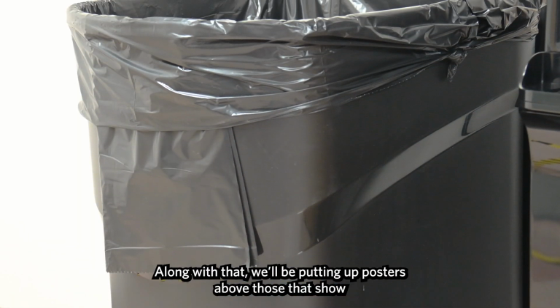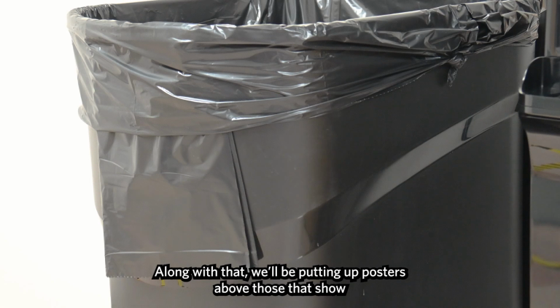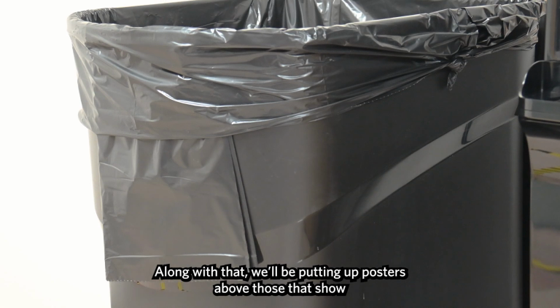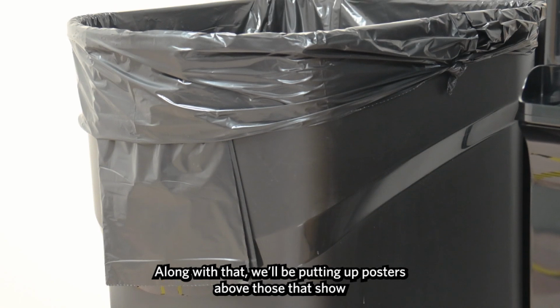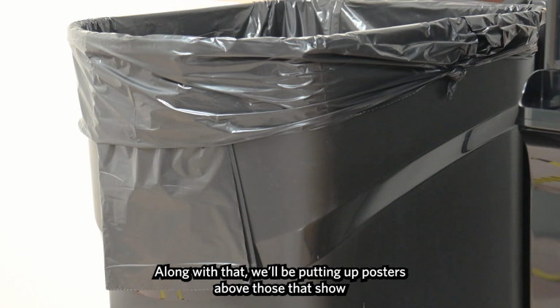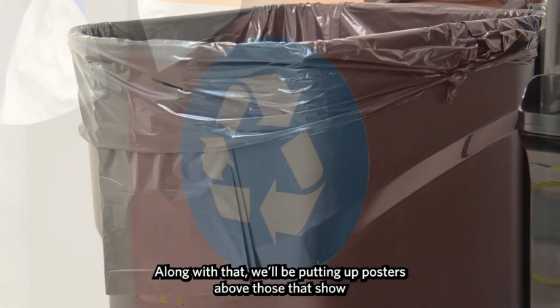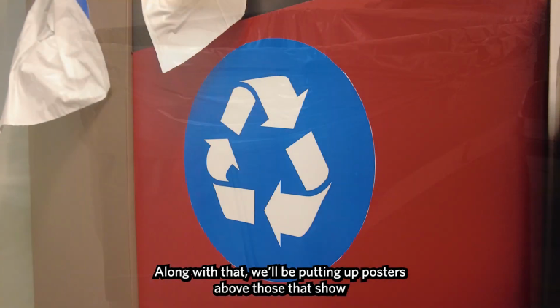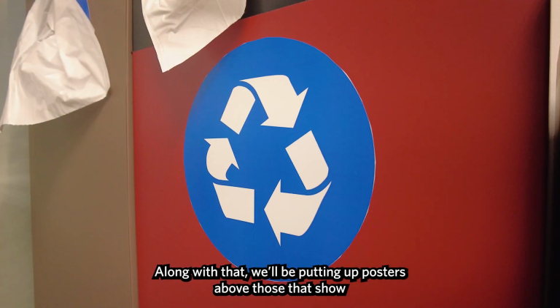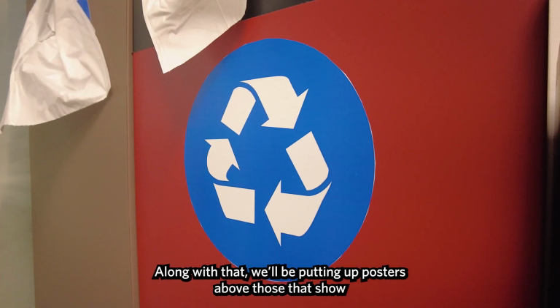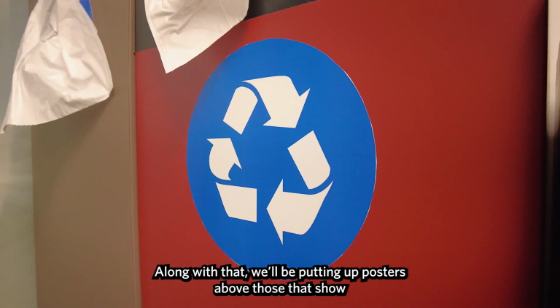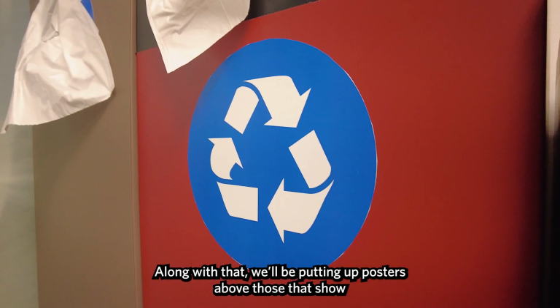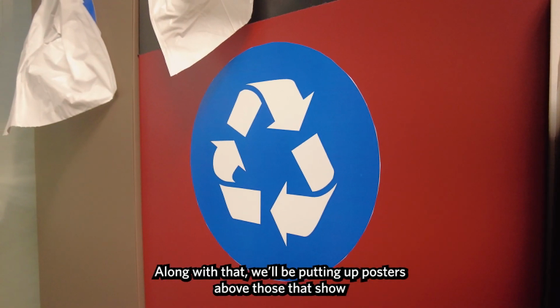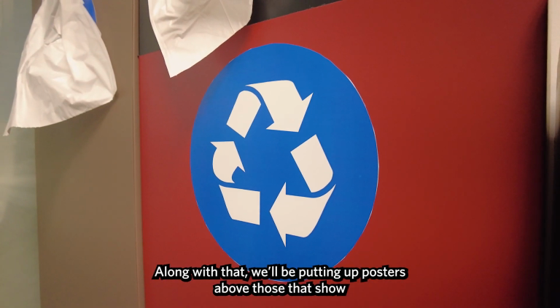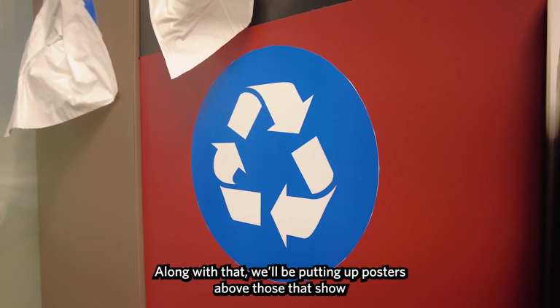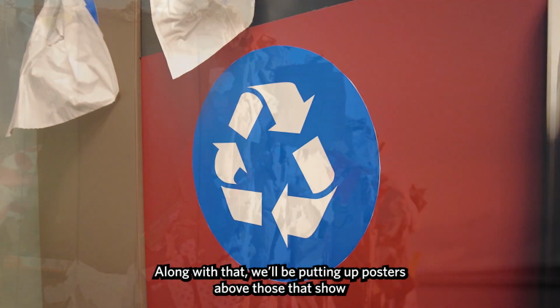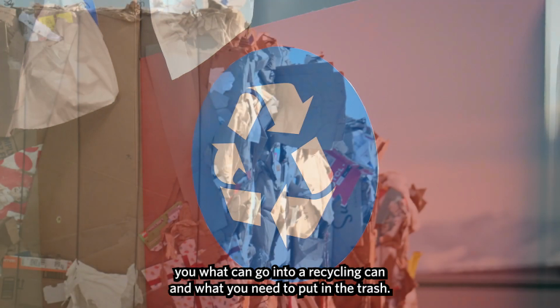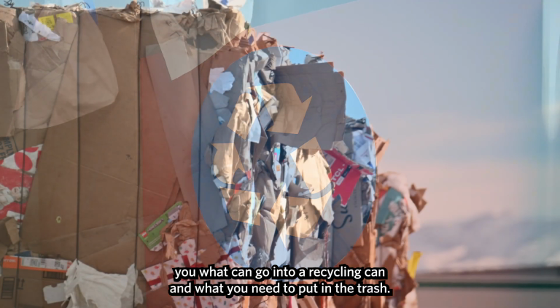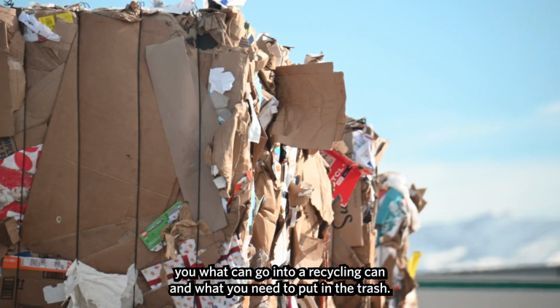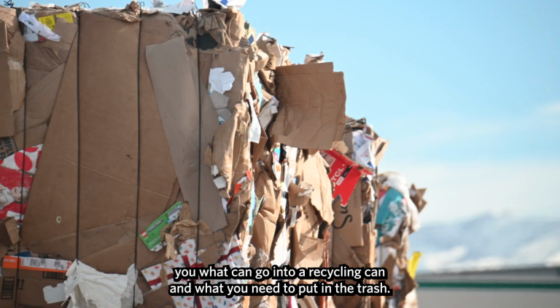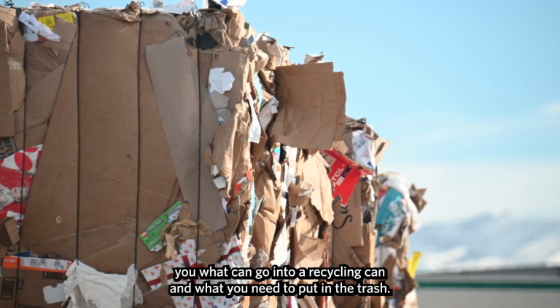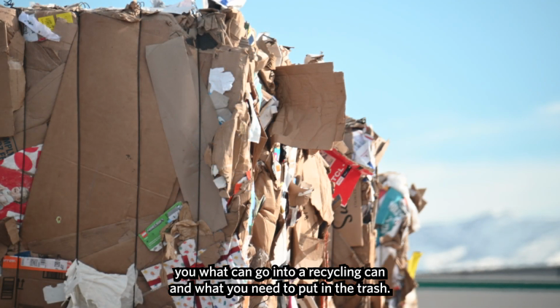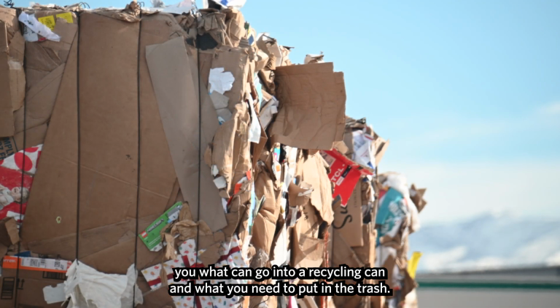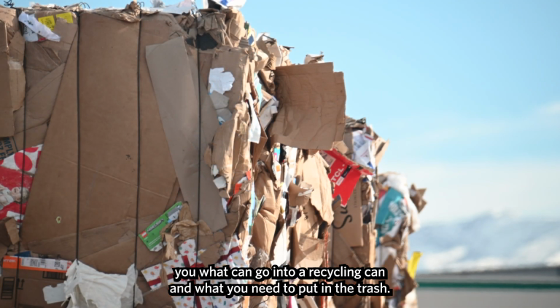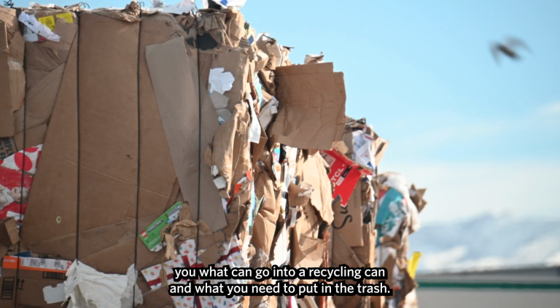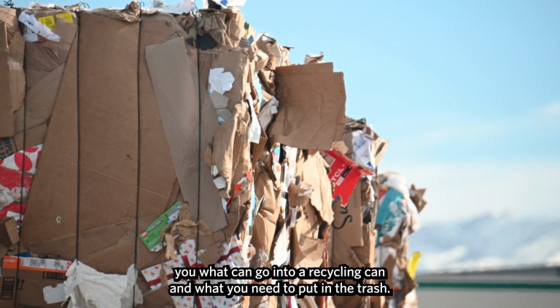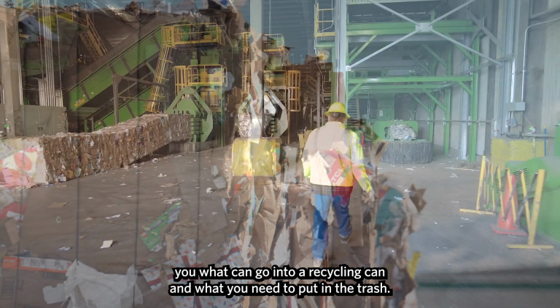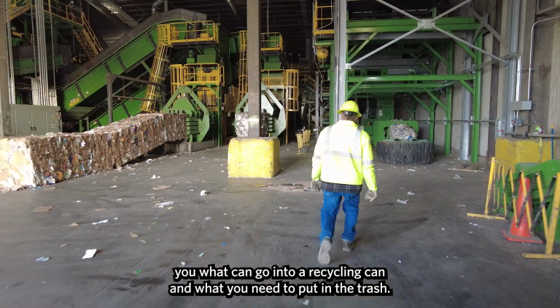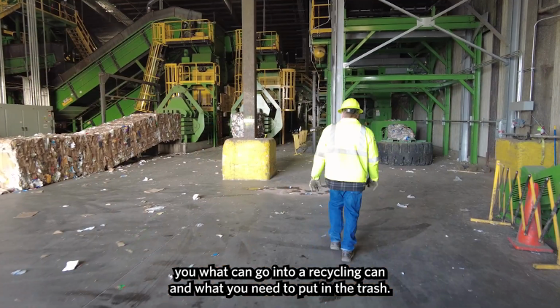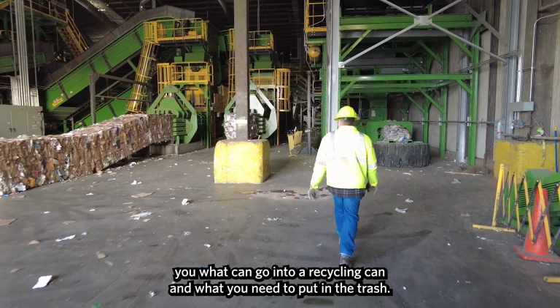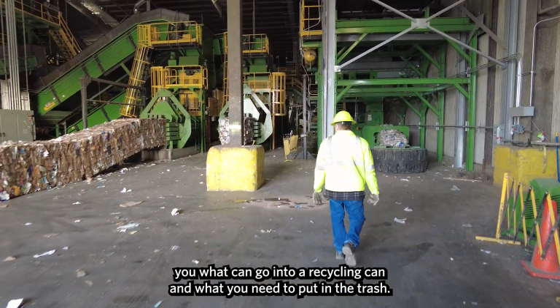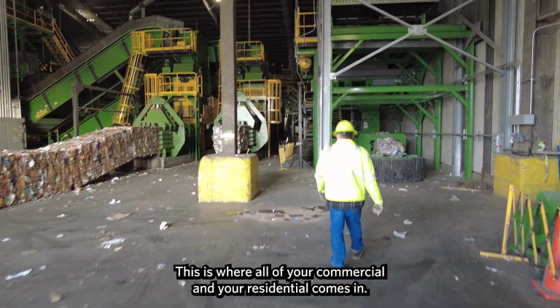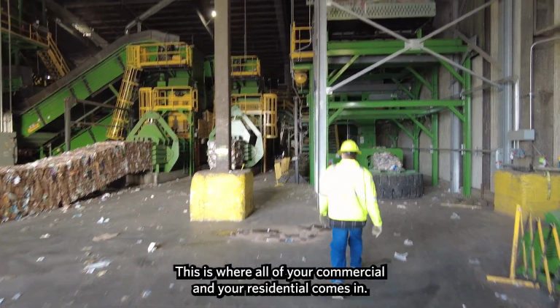Along with that, we'll be putting up posters above those bins that show you what can go into a recycling can and what you need to put in the trash.